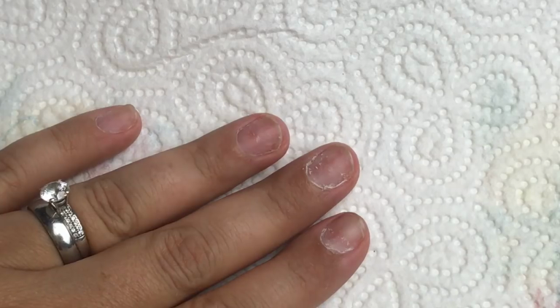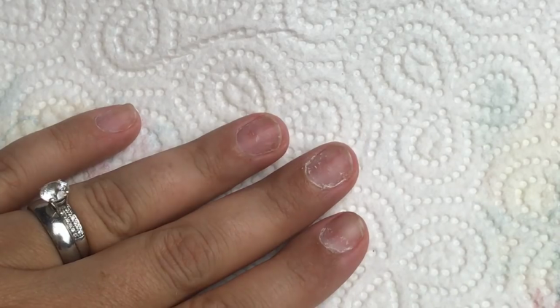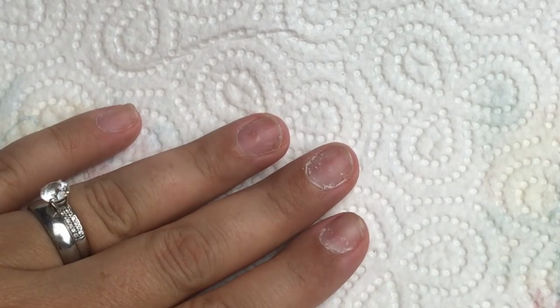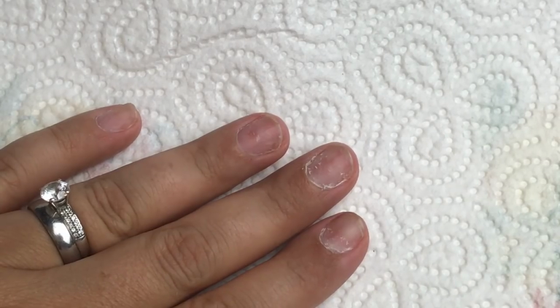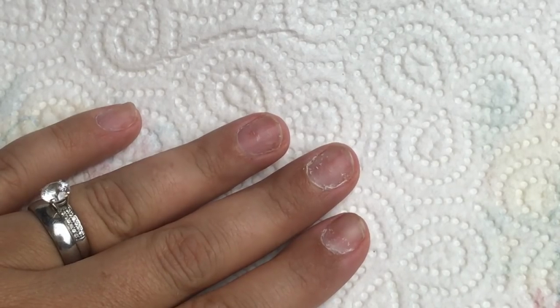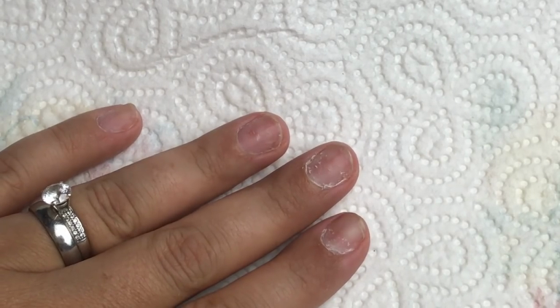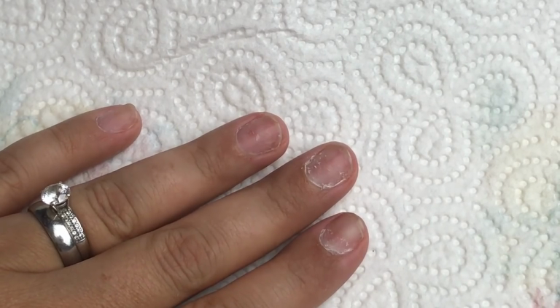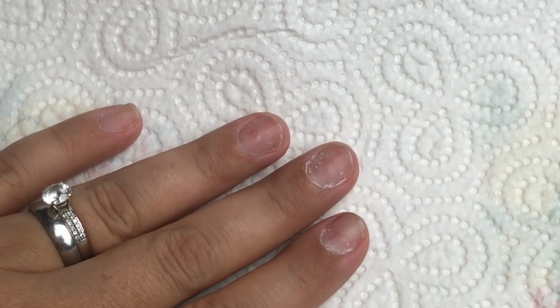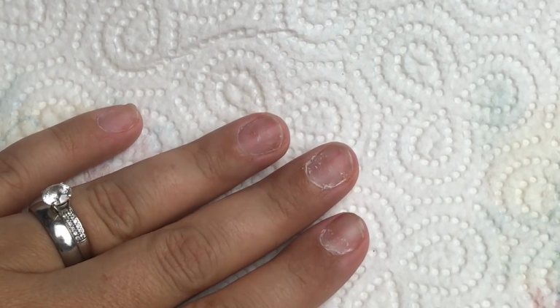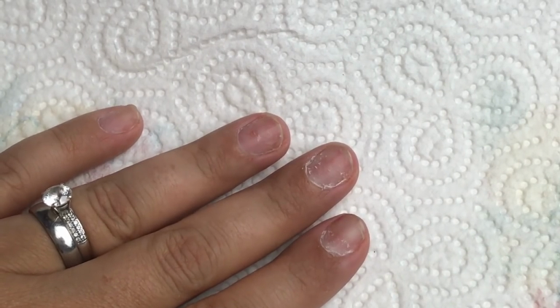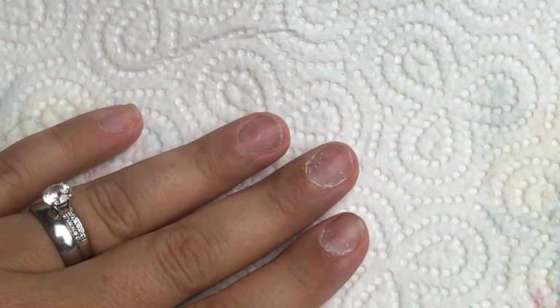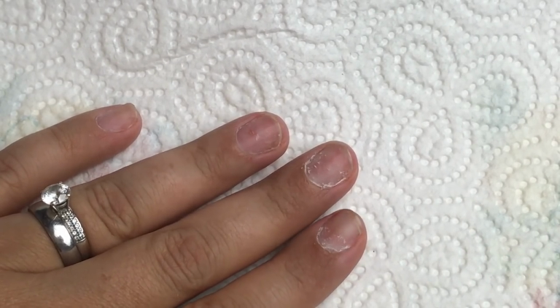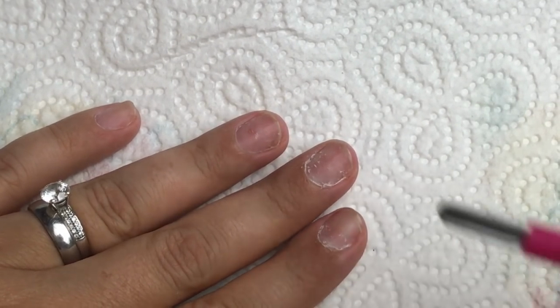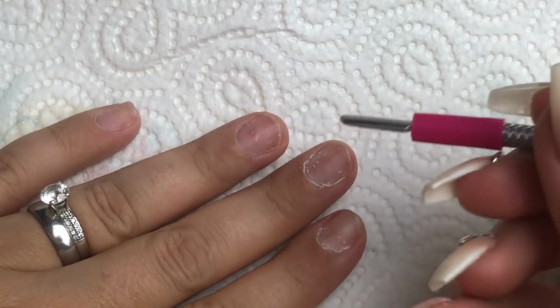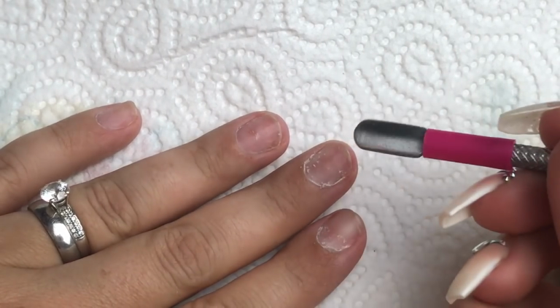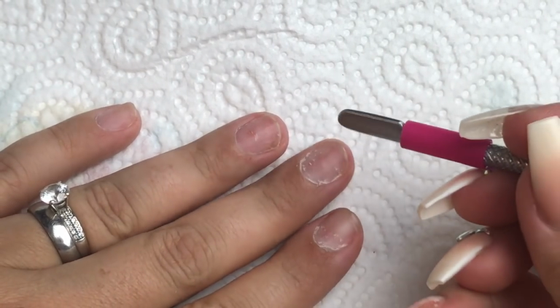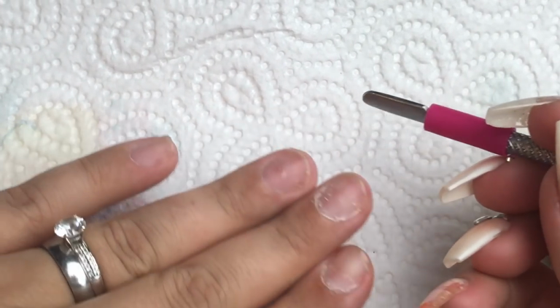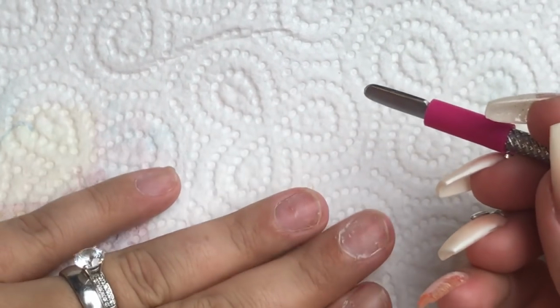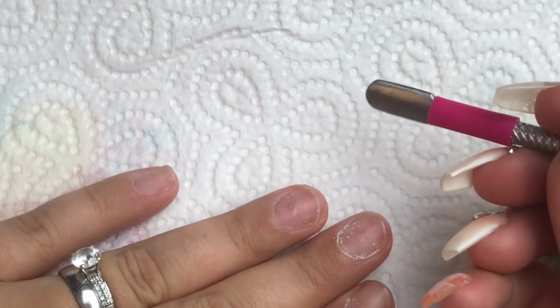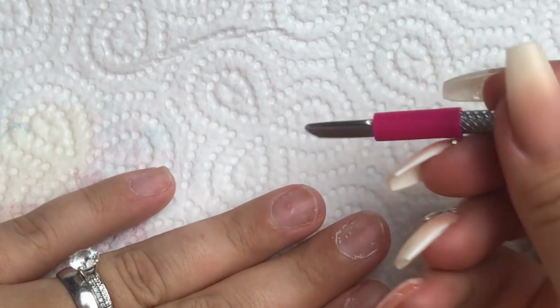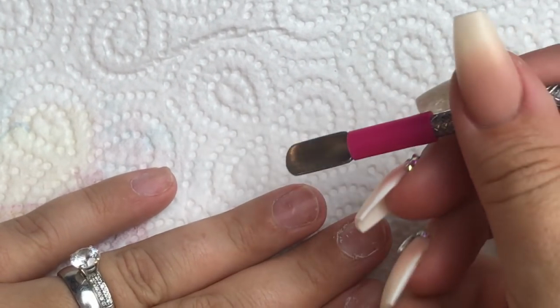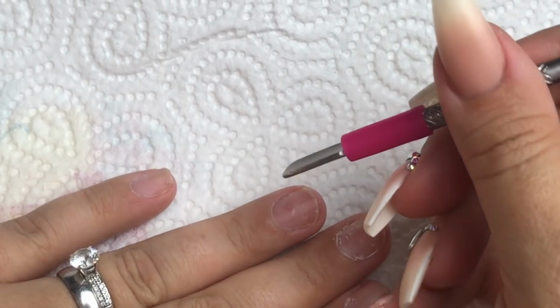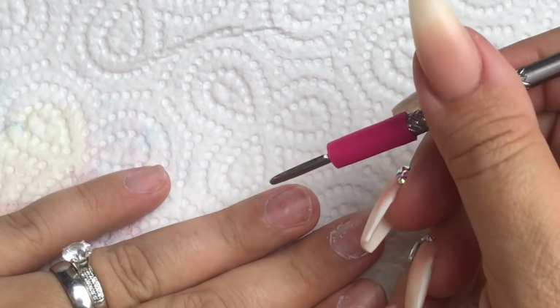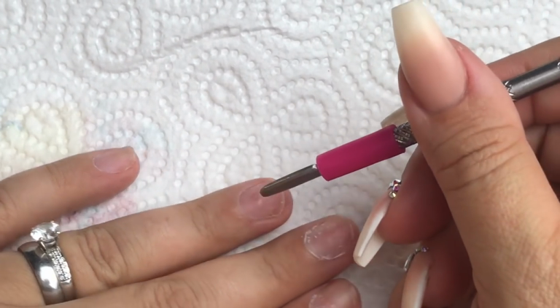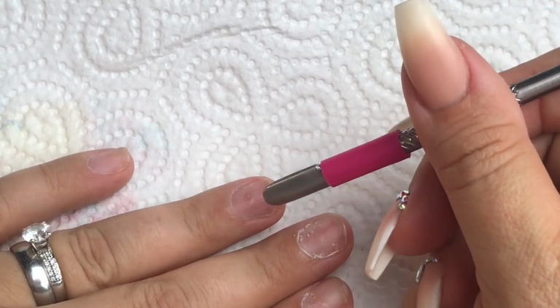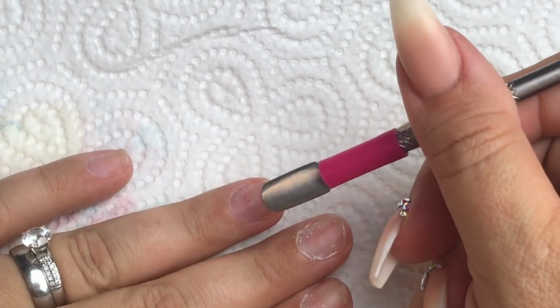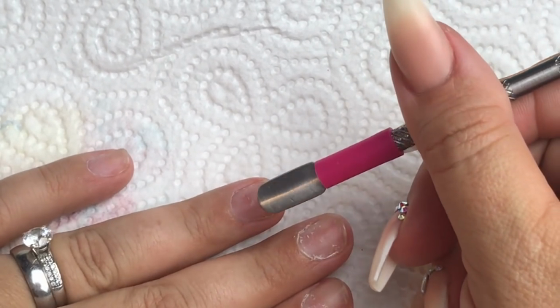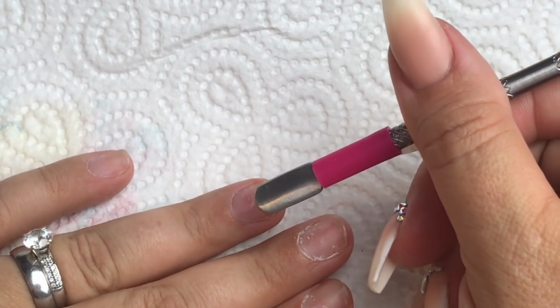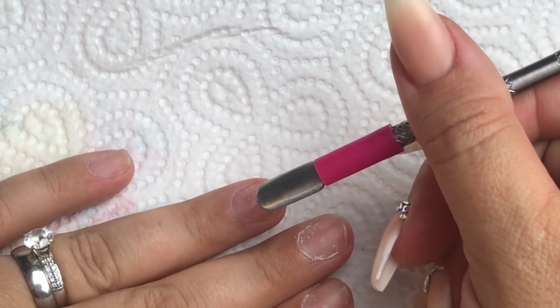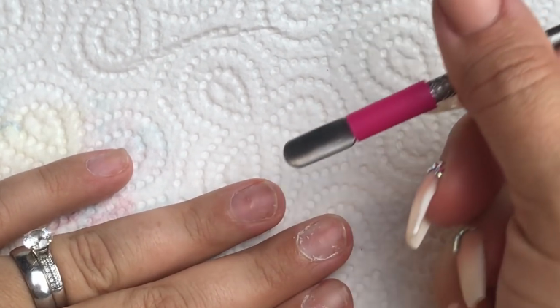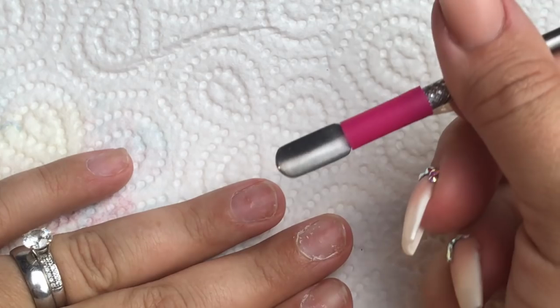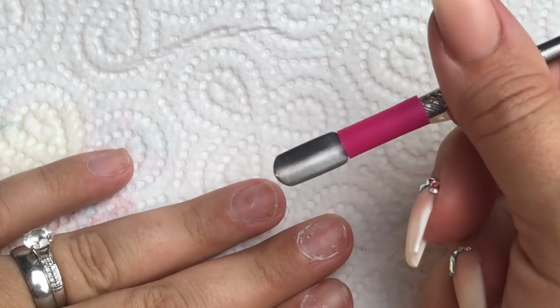Hello everybody! I'm doing a set of nails on myself today and I thought I'd just show you a little bit of prep.